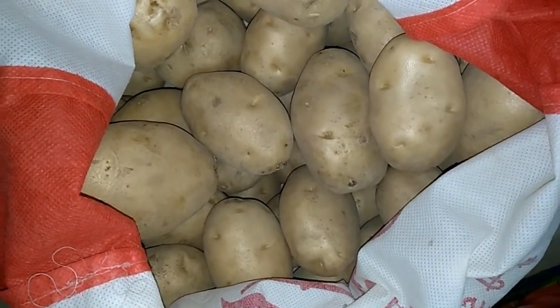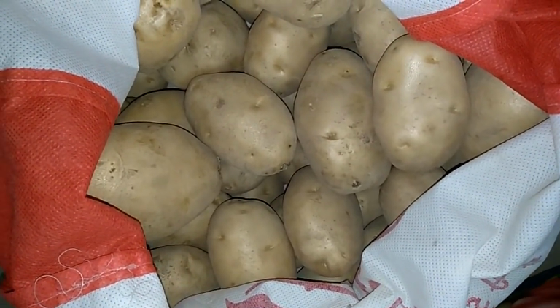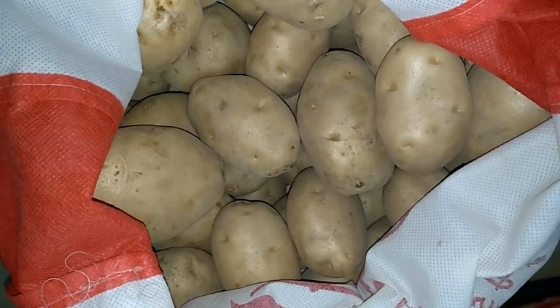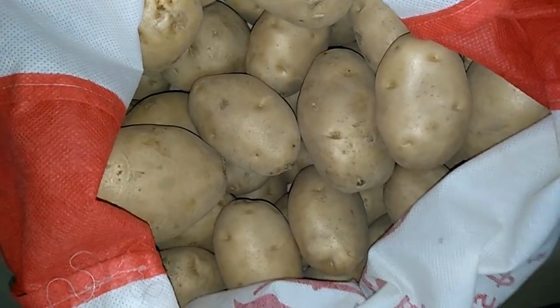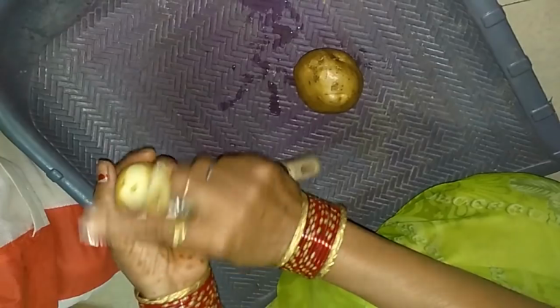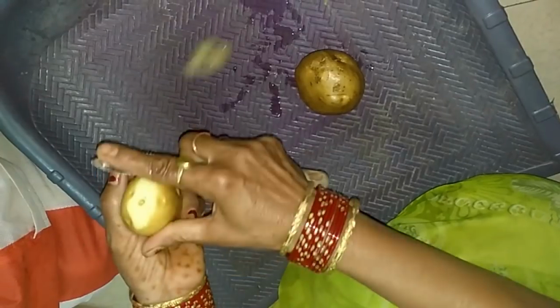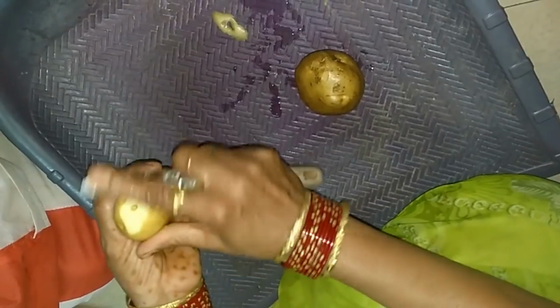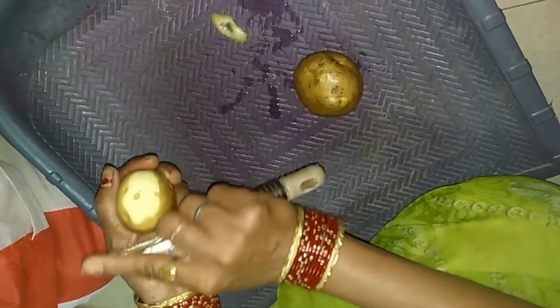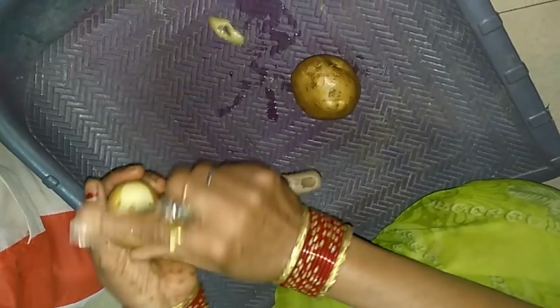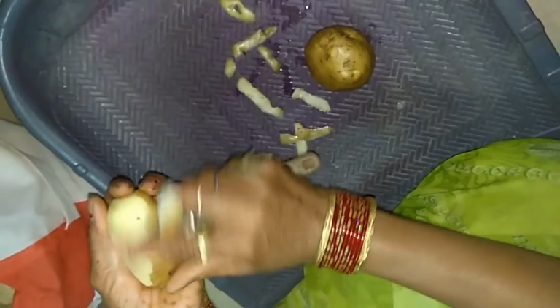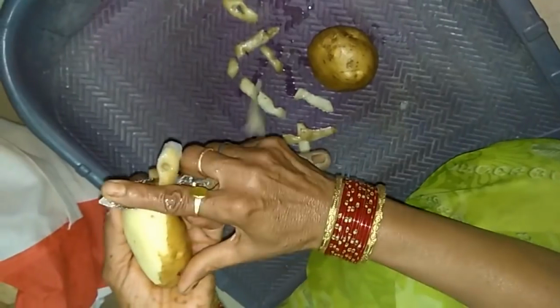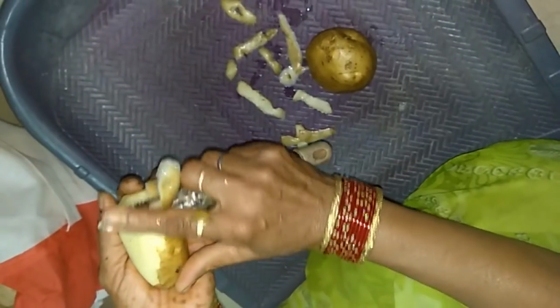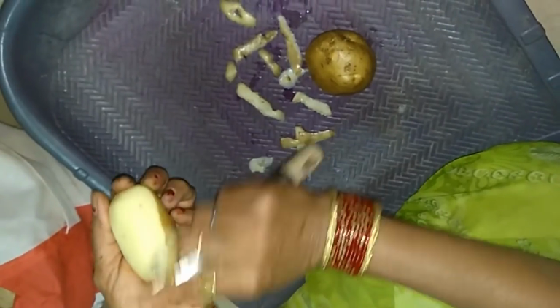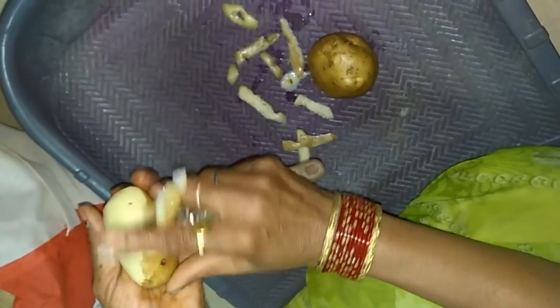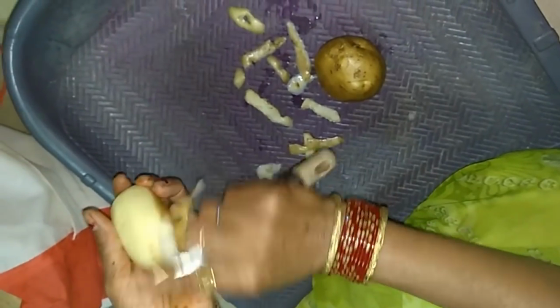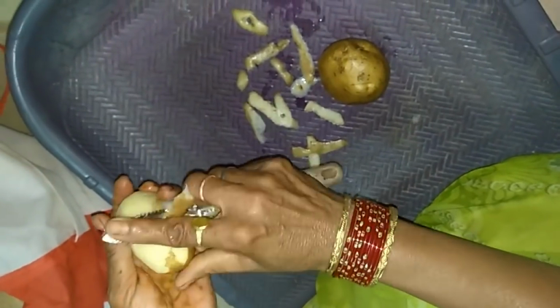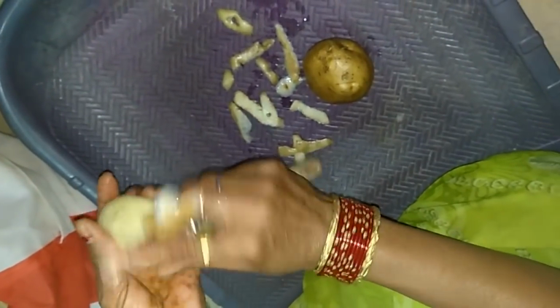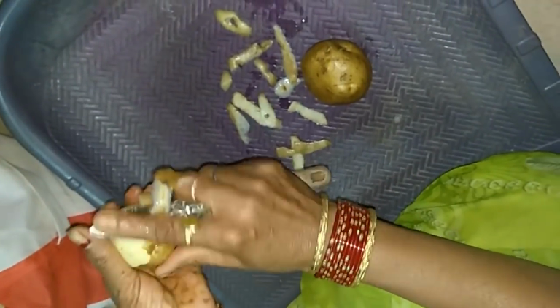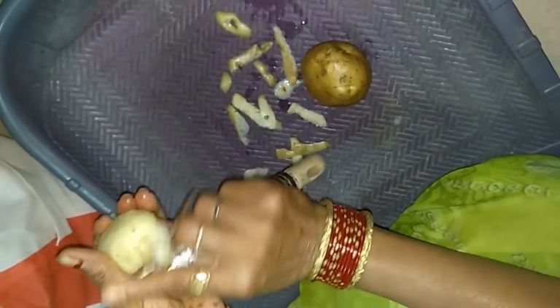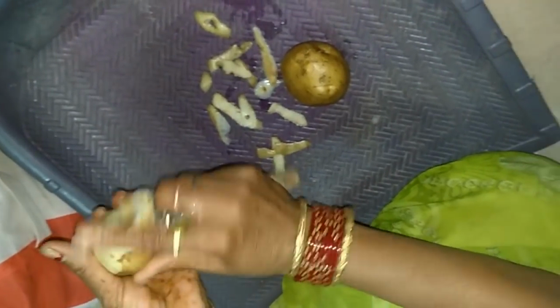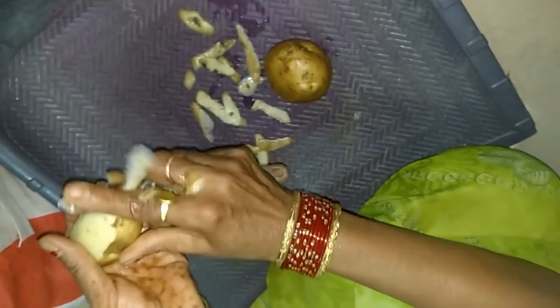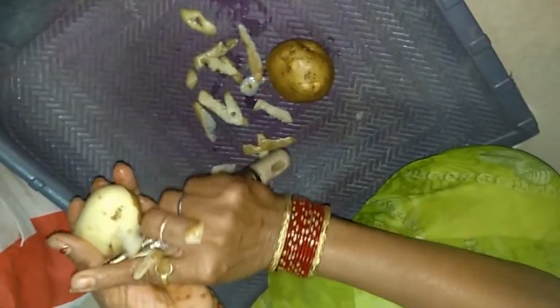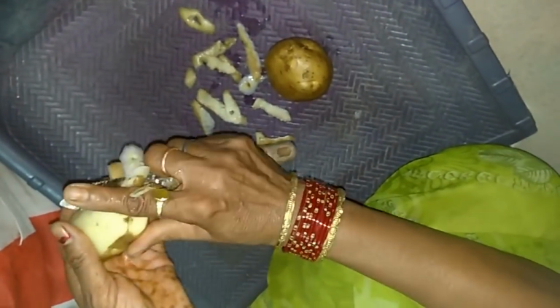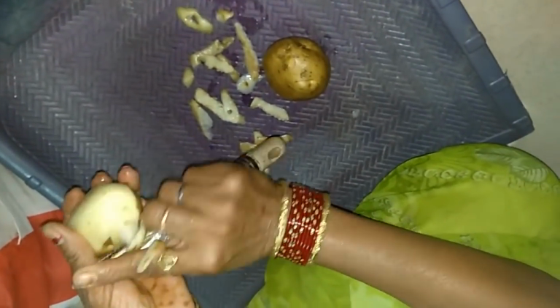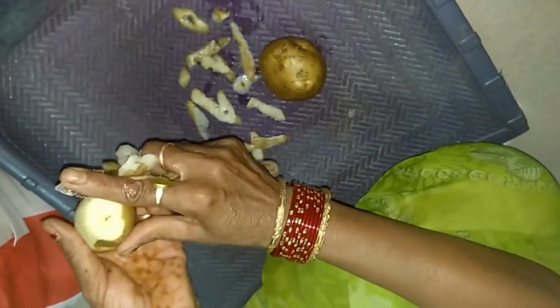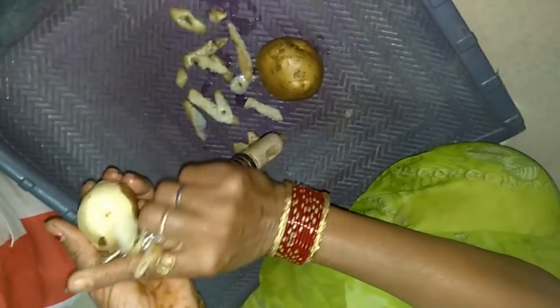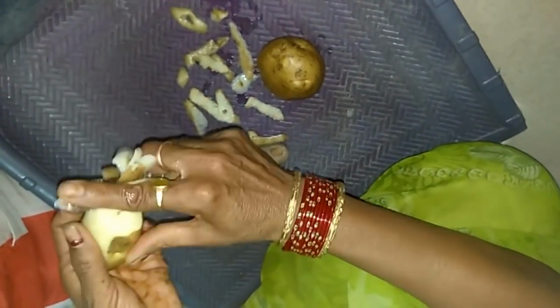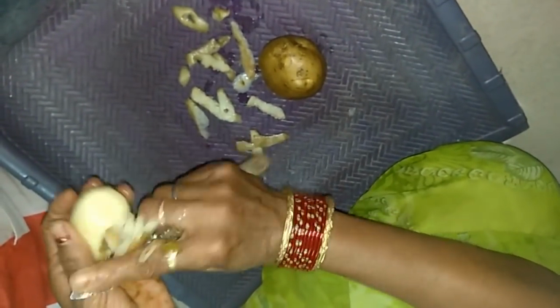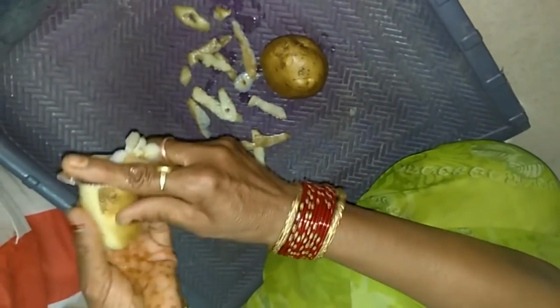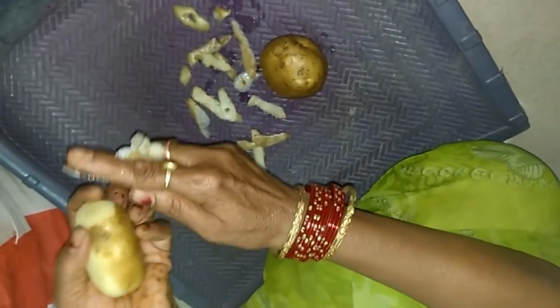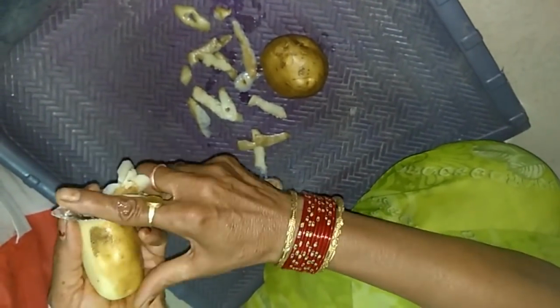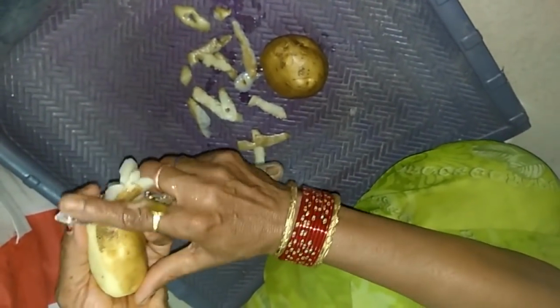Hi friends, welcome back to my channel, Girly Corner. Today we are making aloo chips.